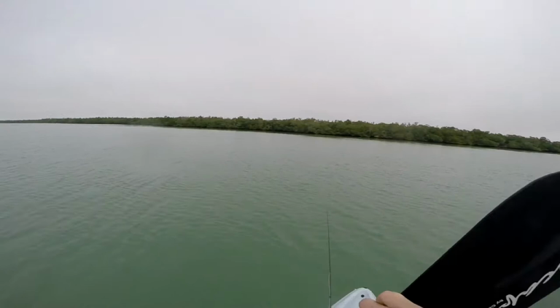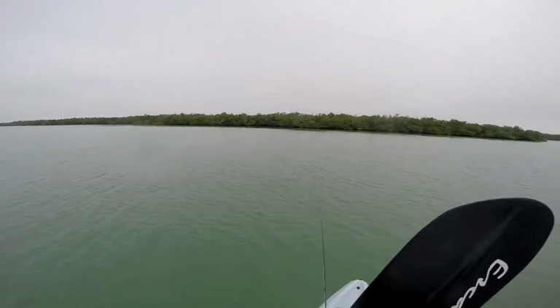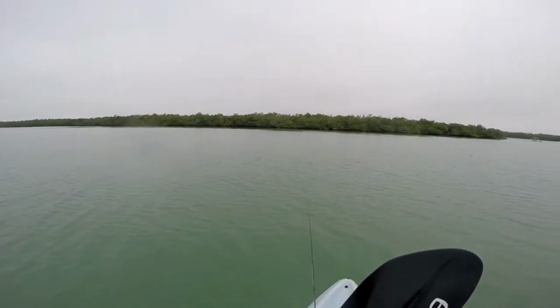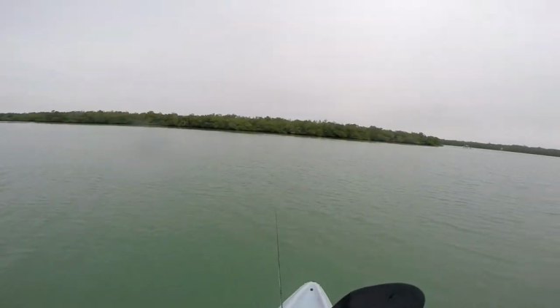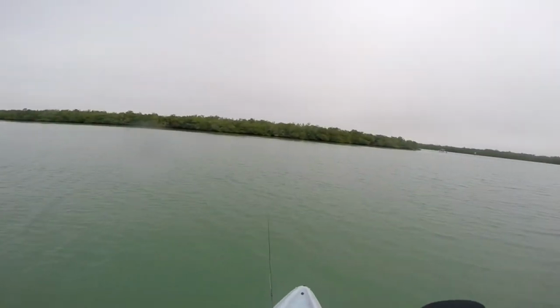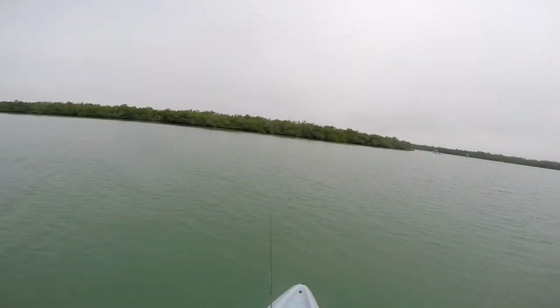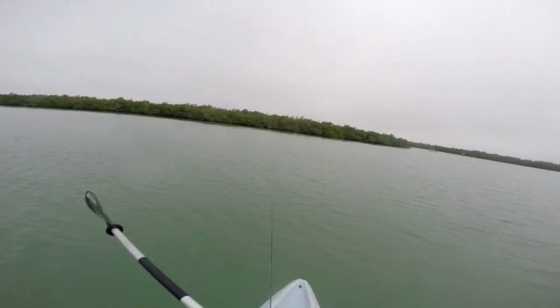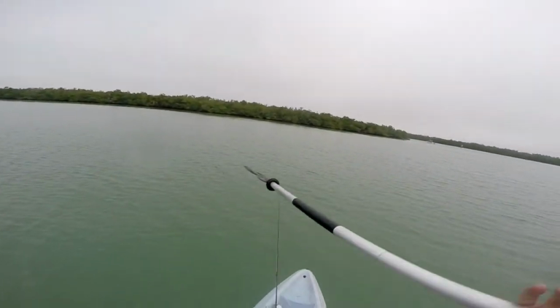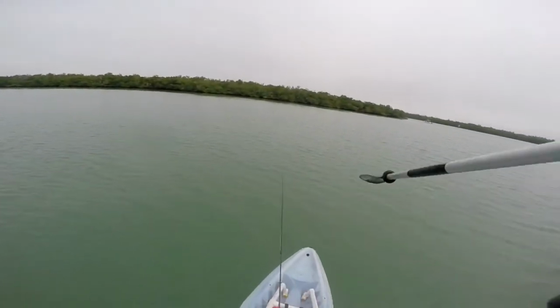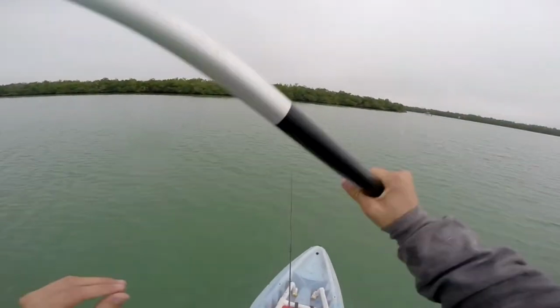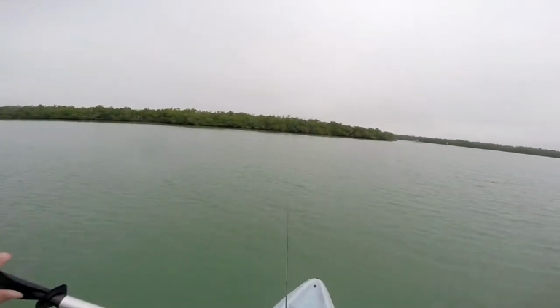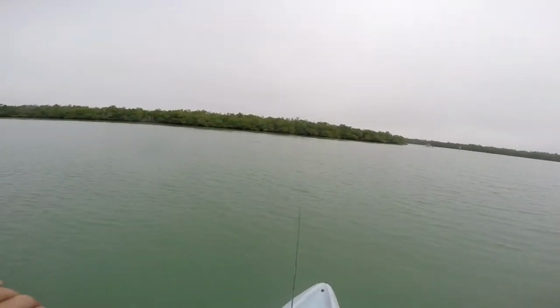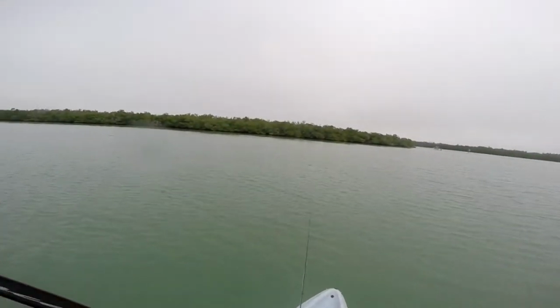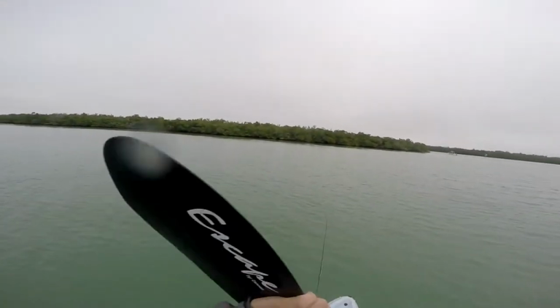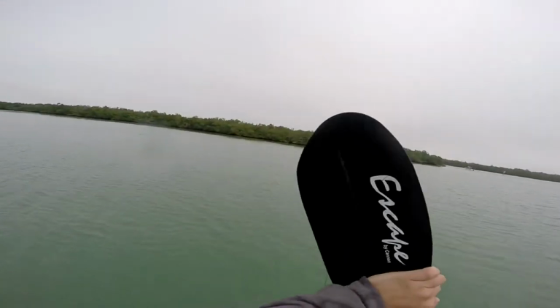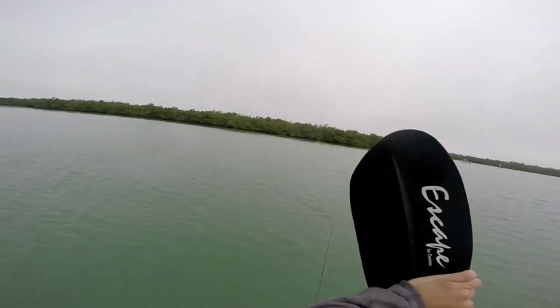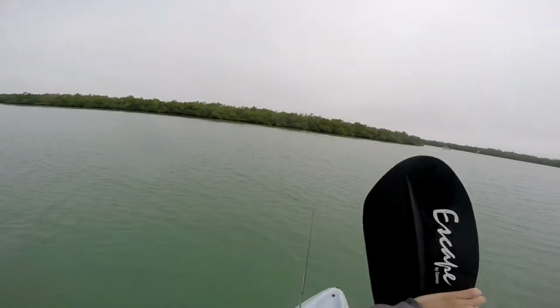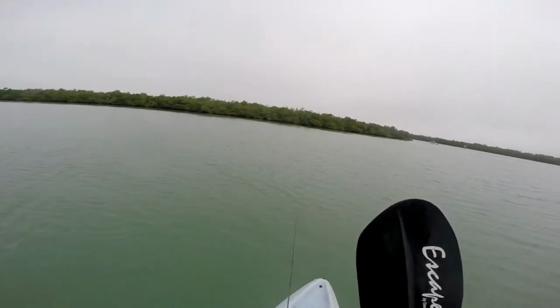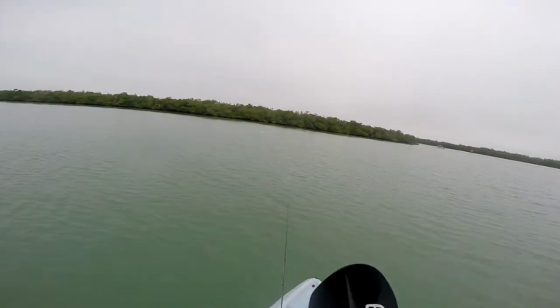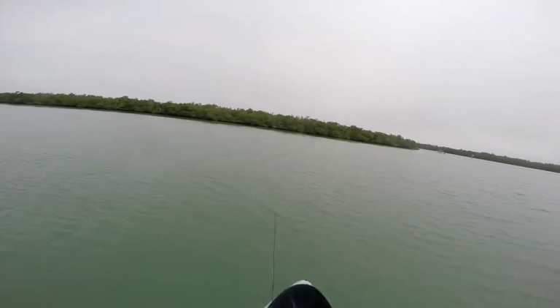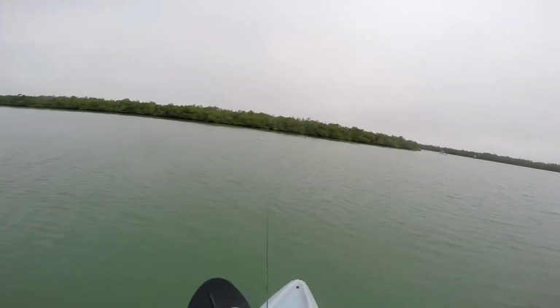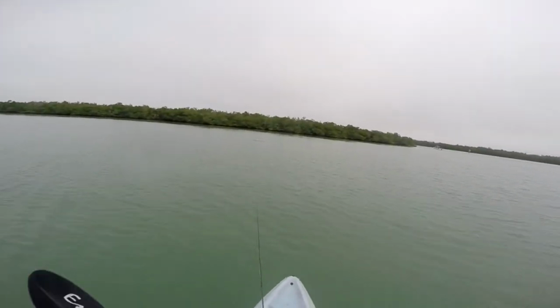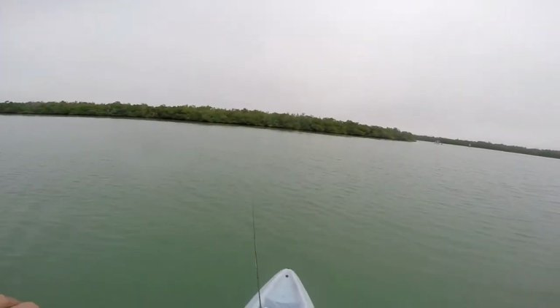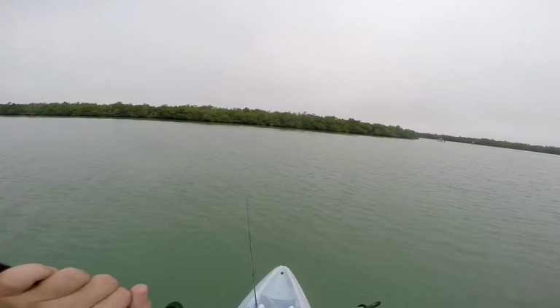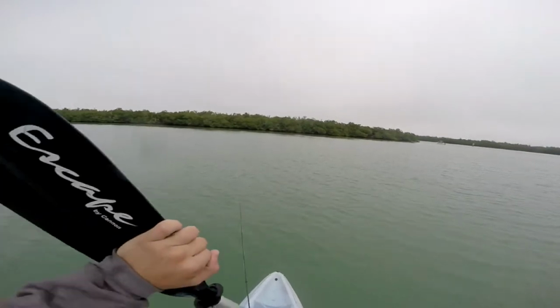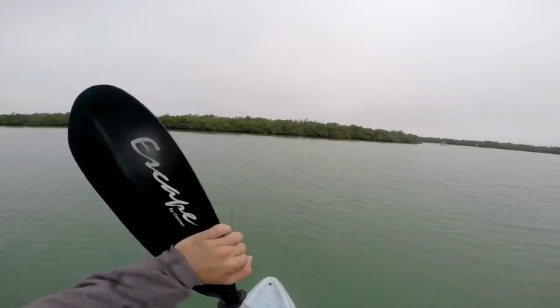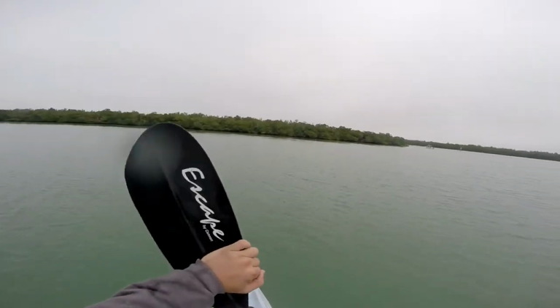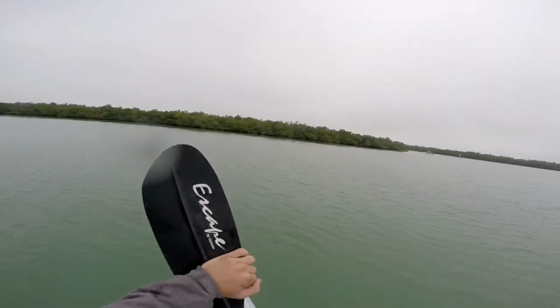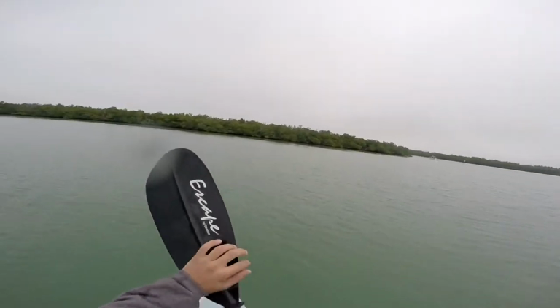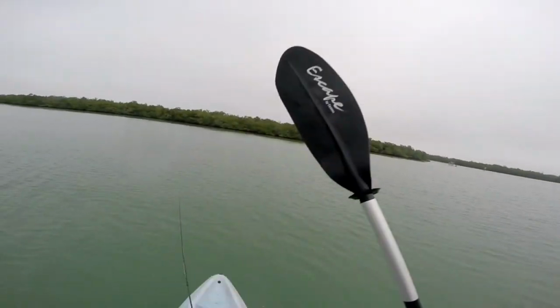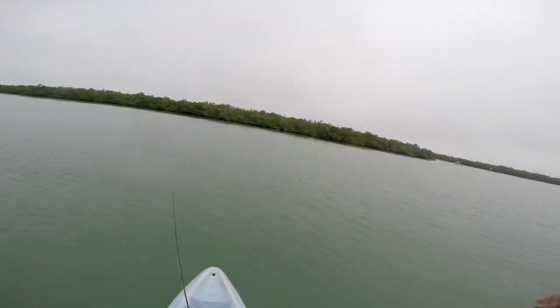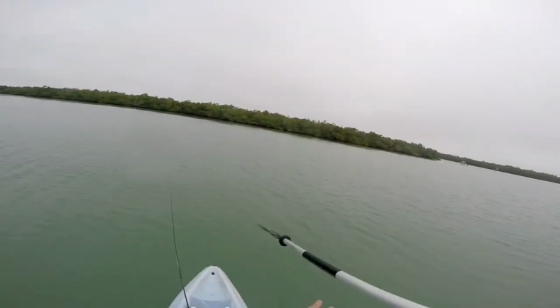In this video I'm fishing in Marco Island. I'm going between my fly rod and a couple other spinning rods.